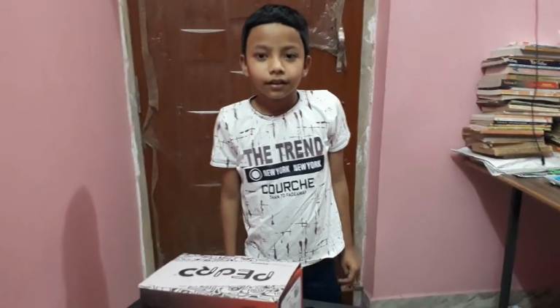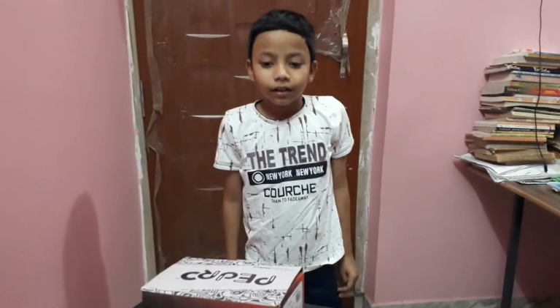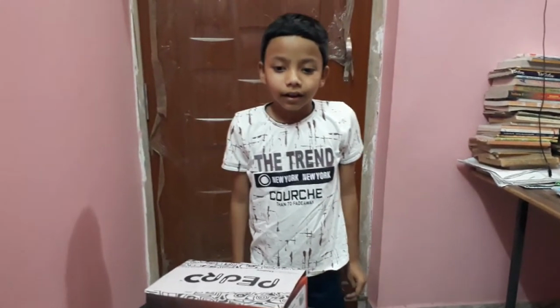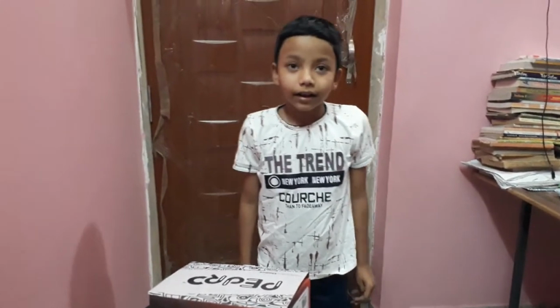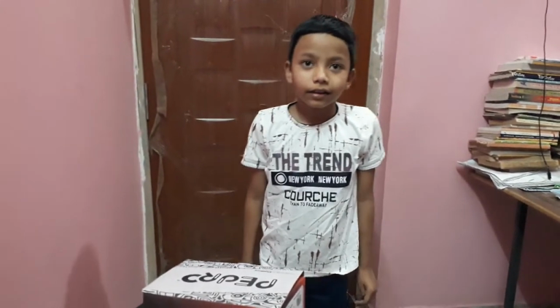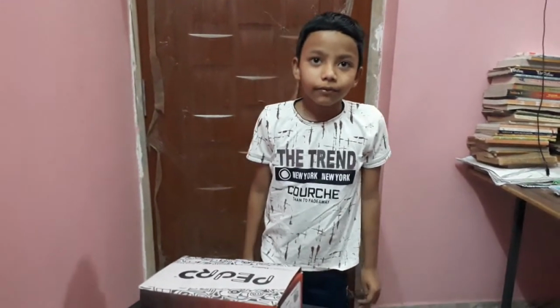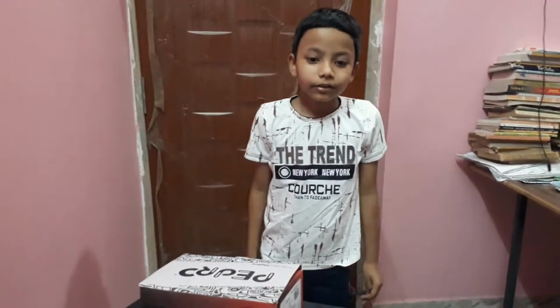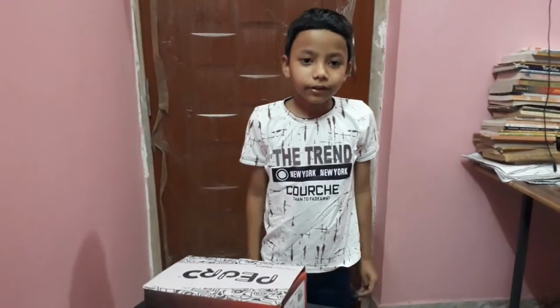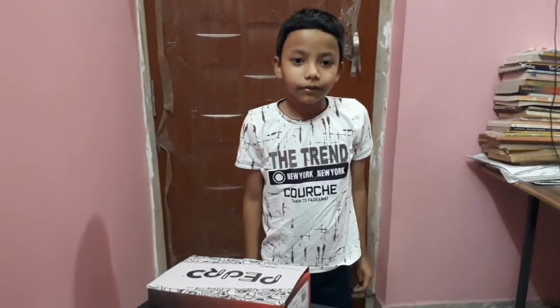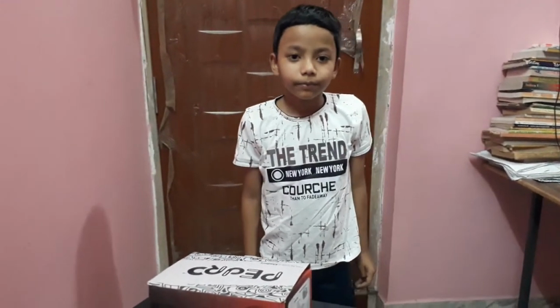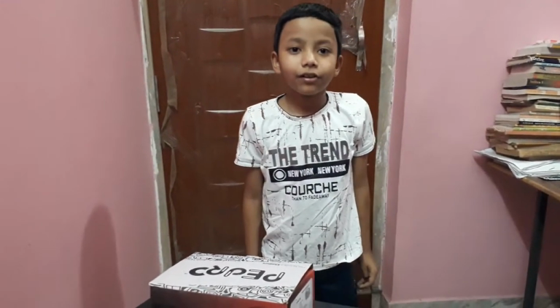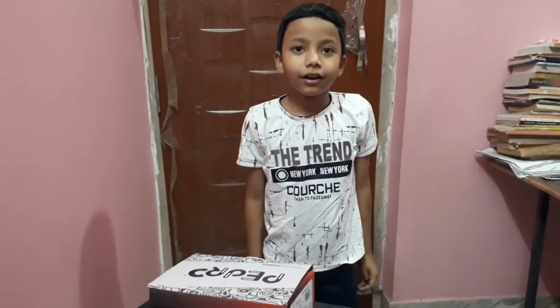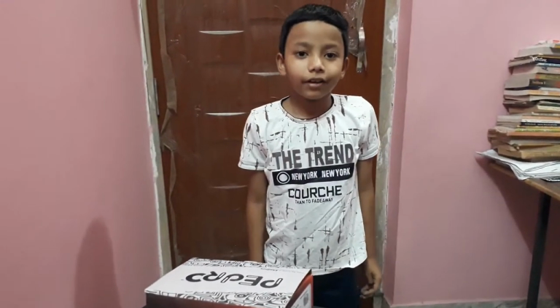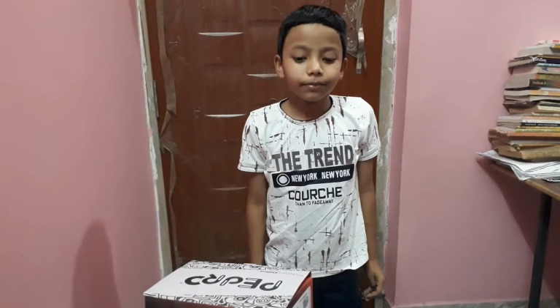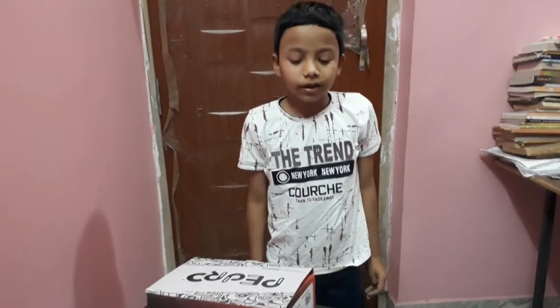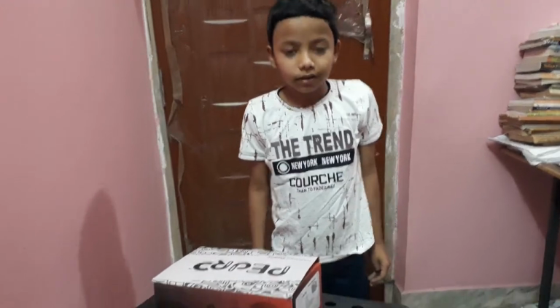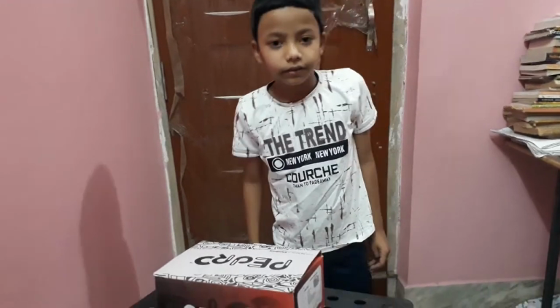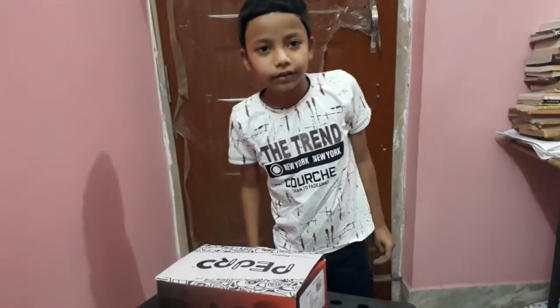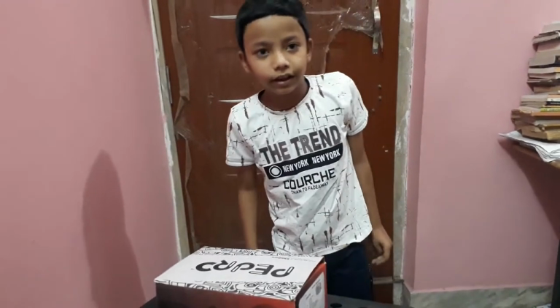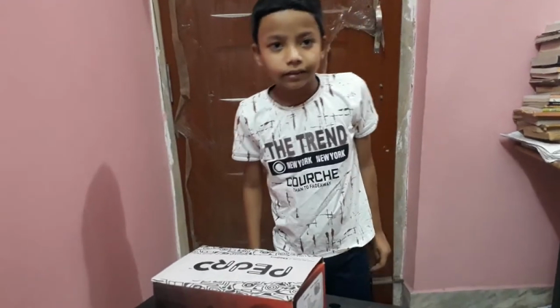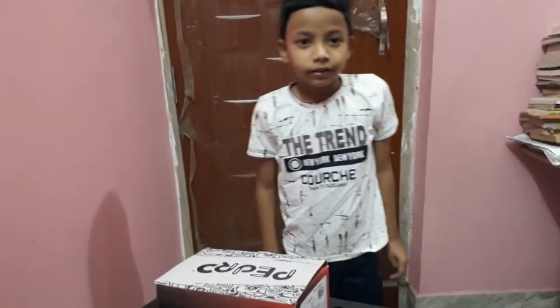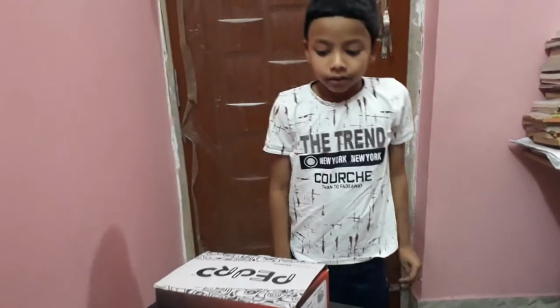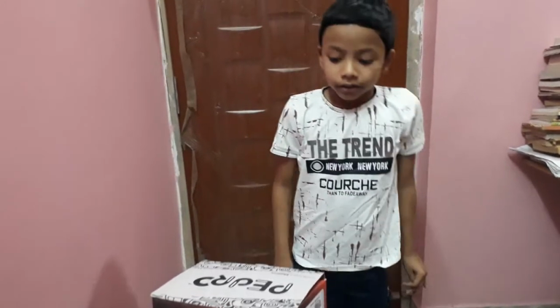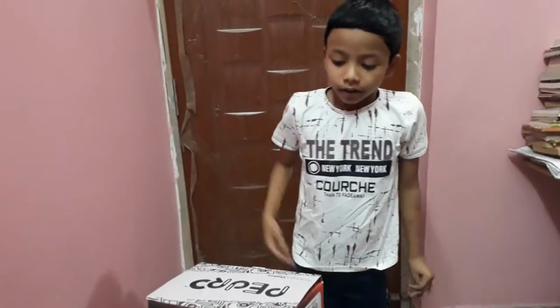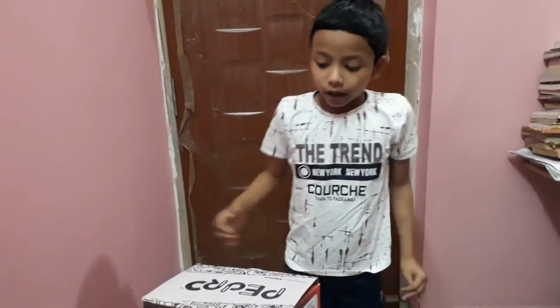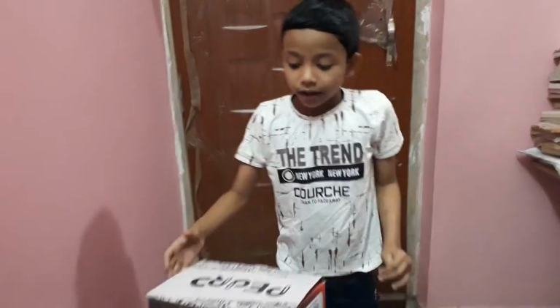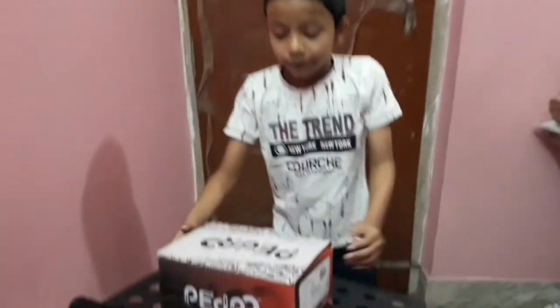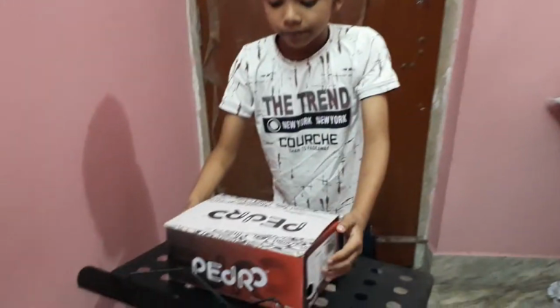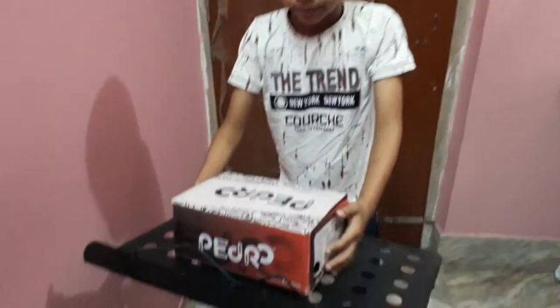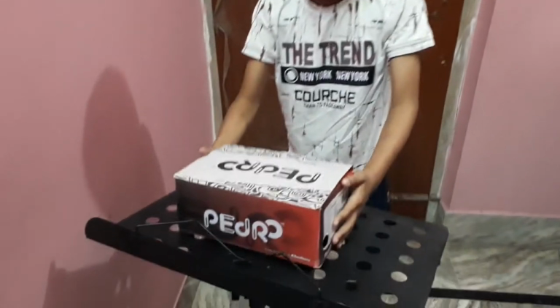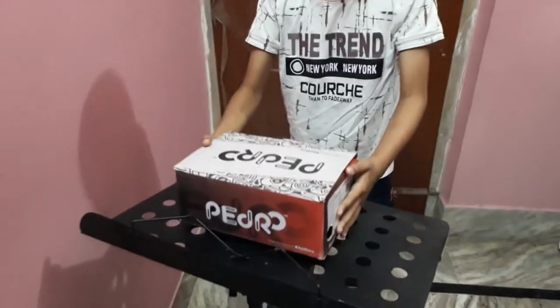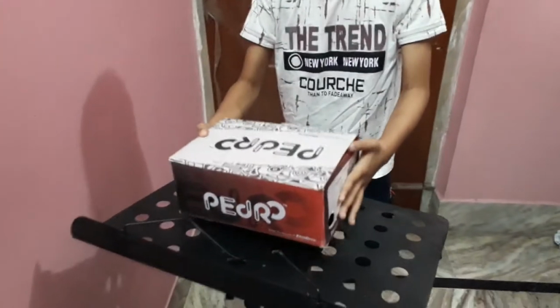Hi guys, I'm Ronja from Florida West Bingo. Today I have a box.